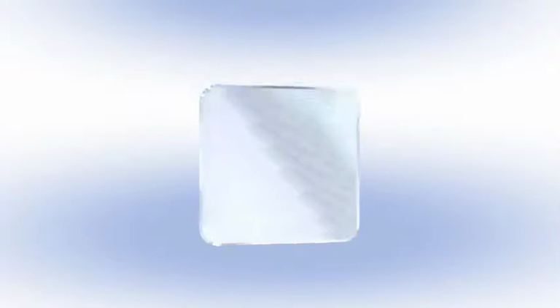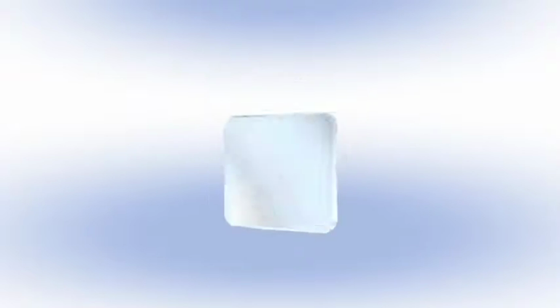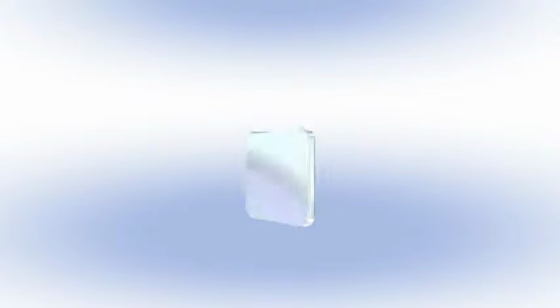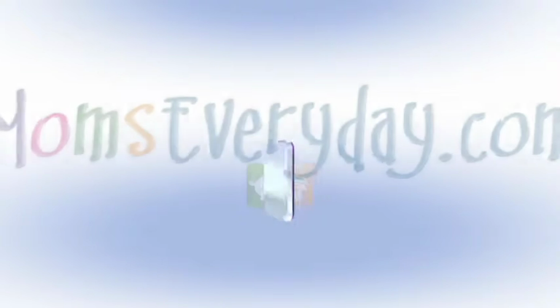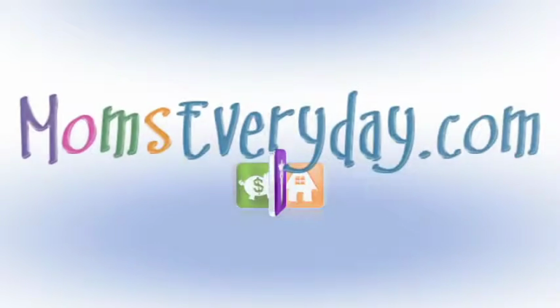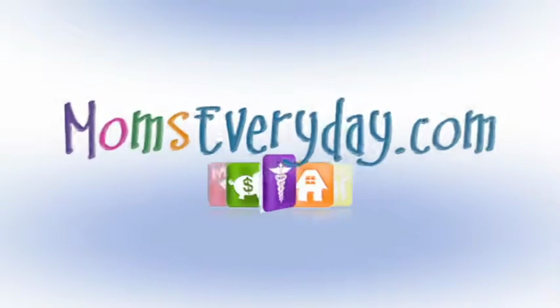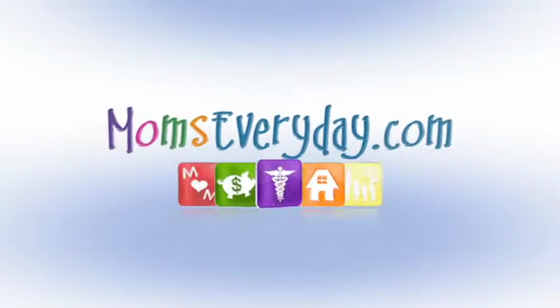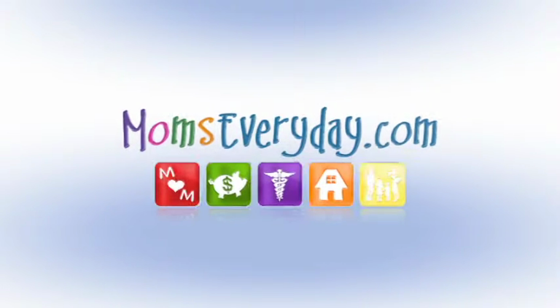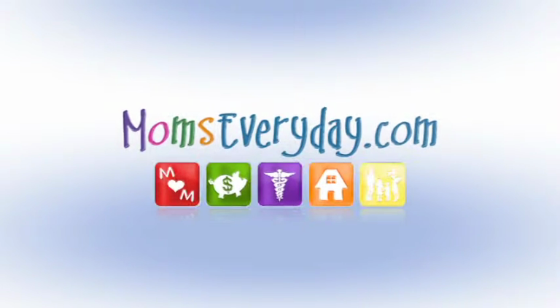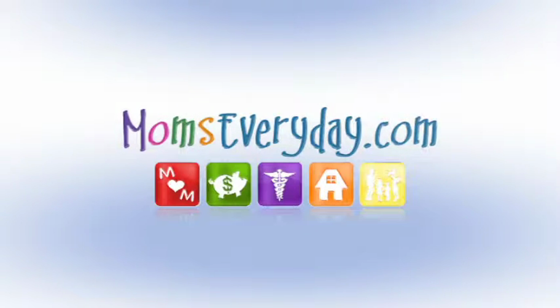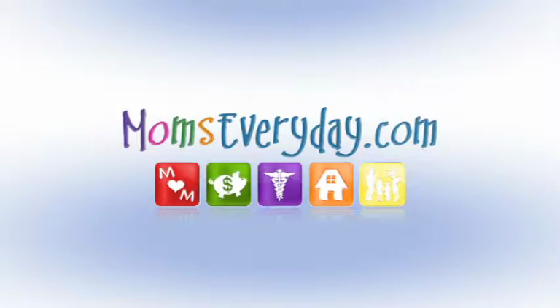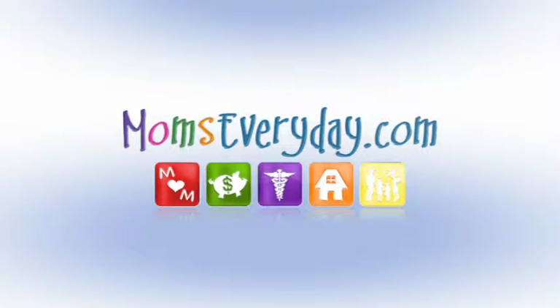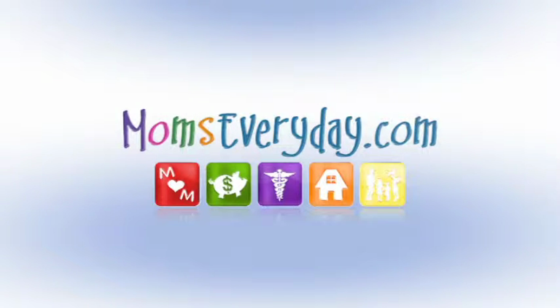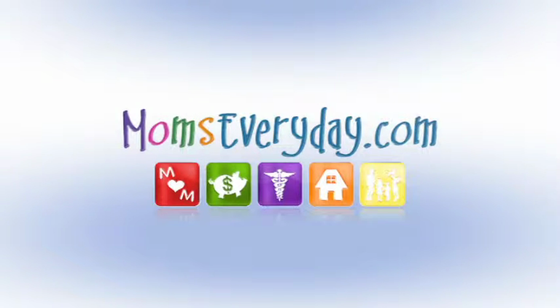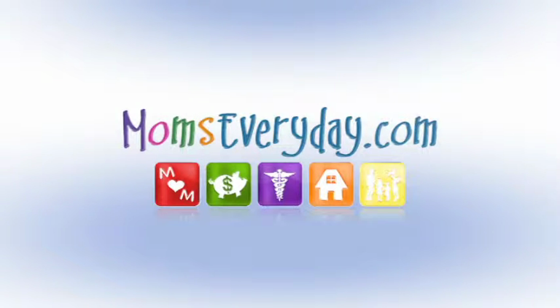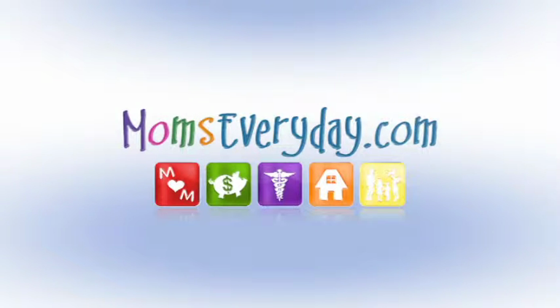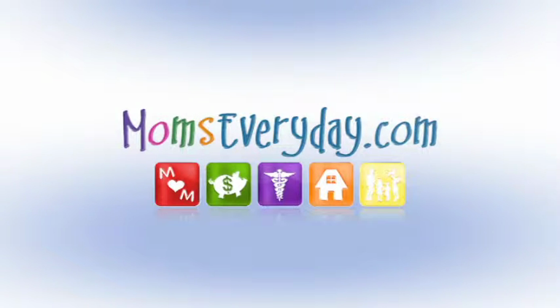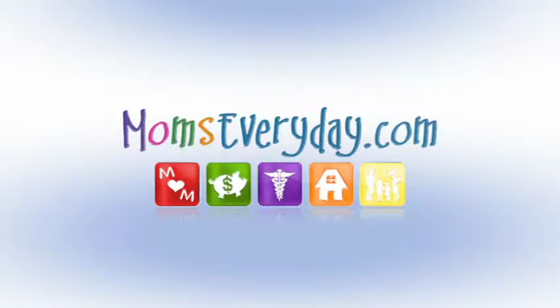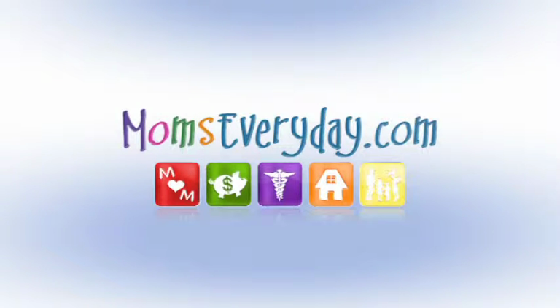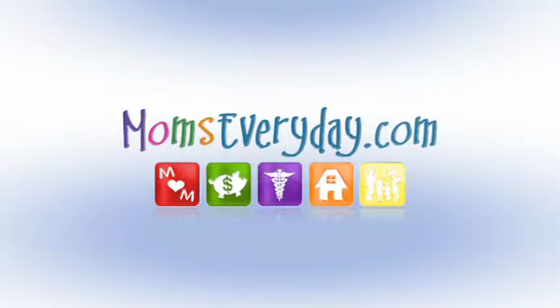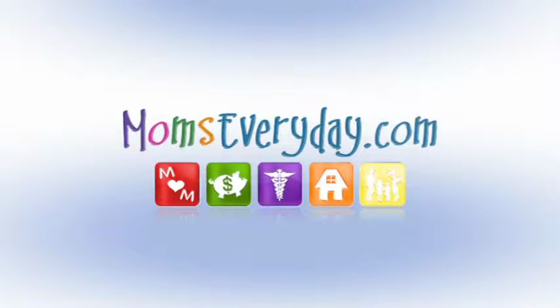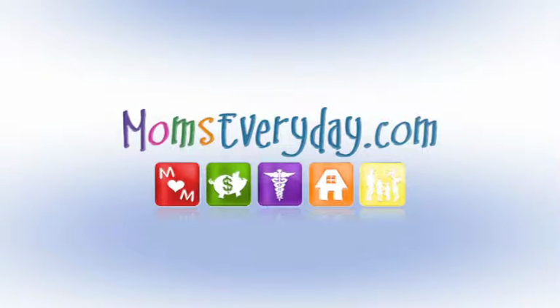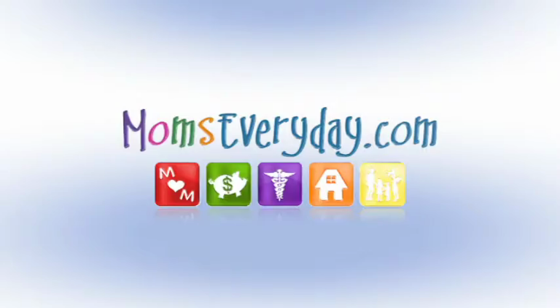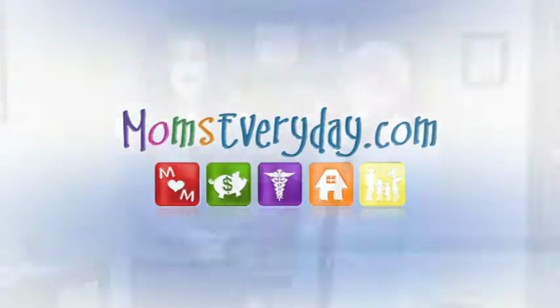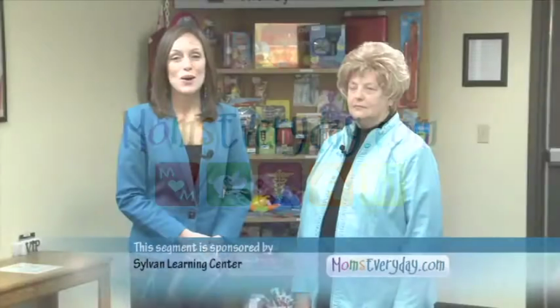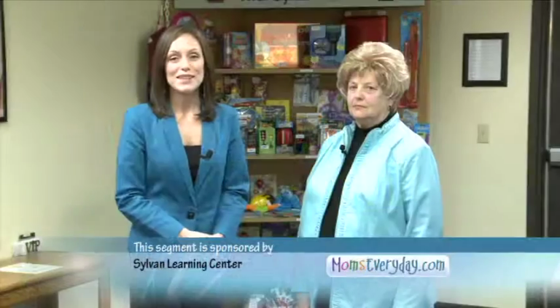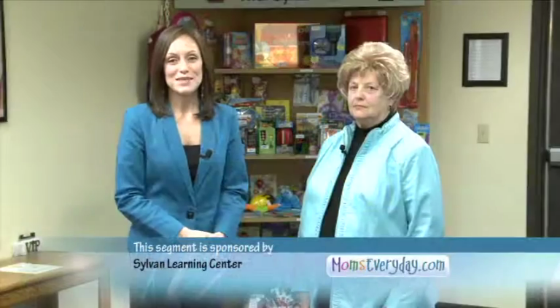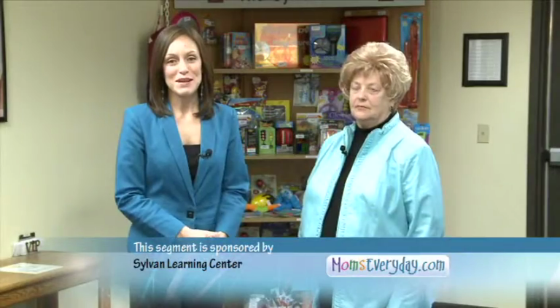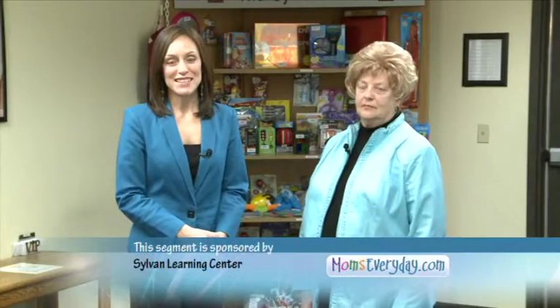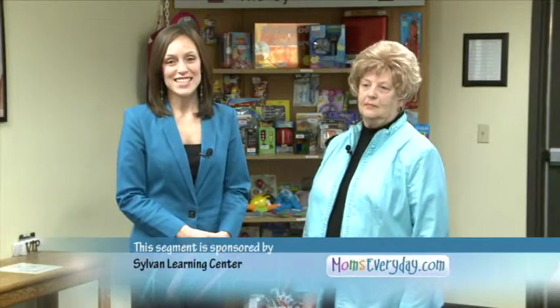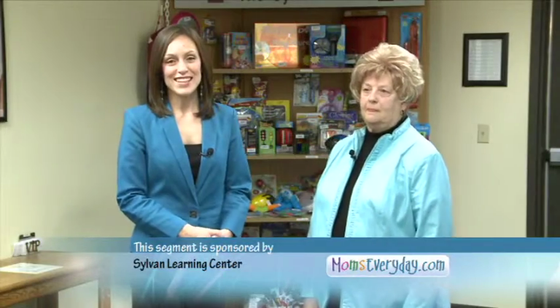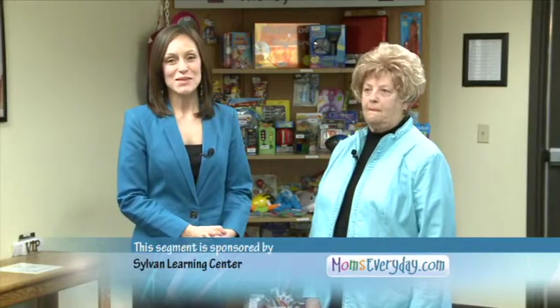This is Moms Every Day, making life easier for moms everywhere, every day. Welcome to MomsEveryDay.com.